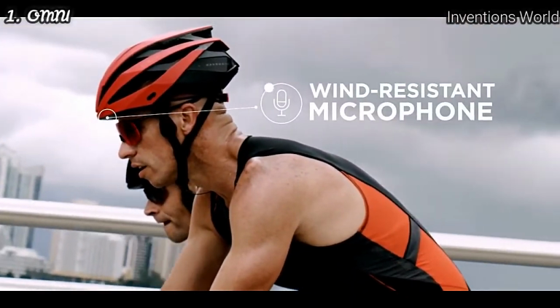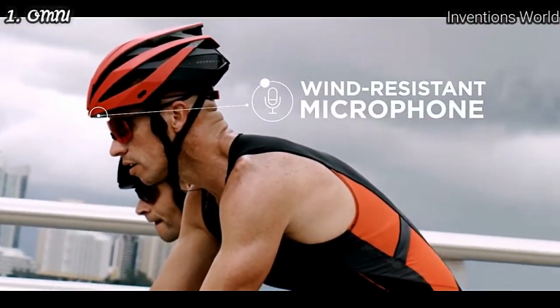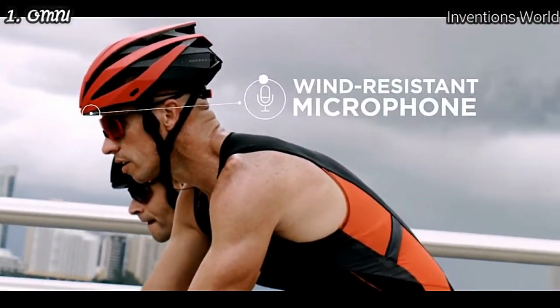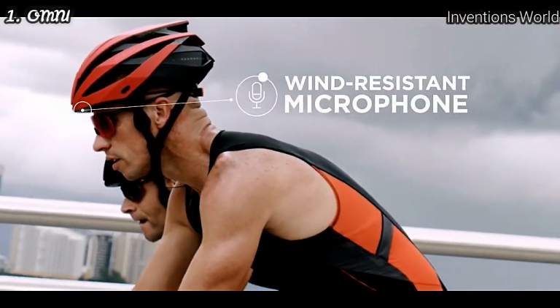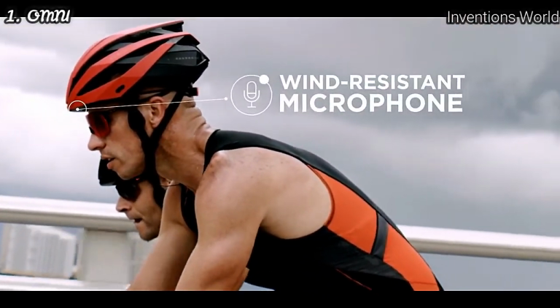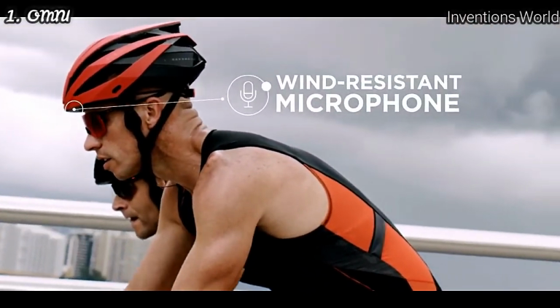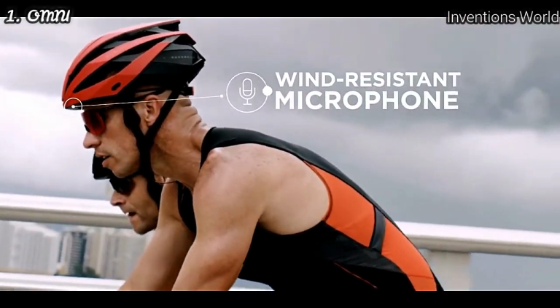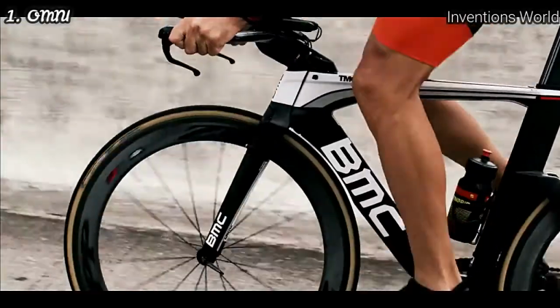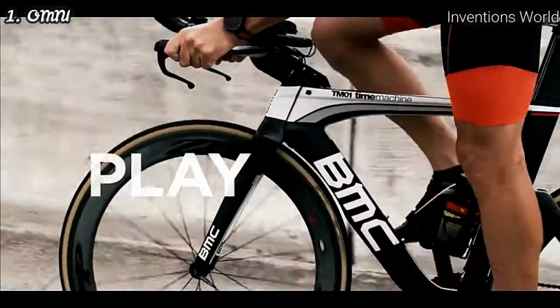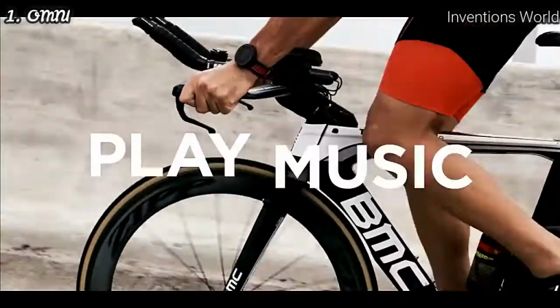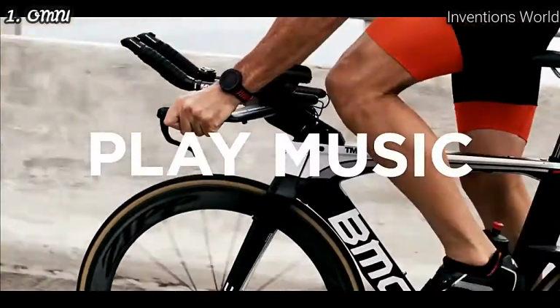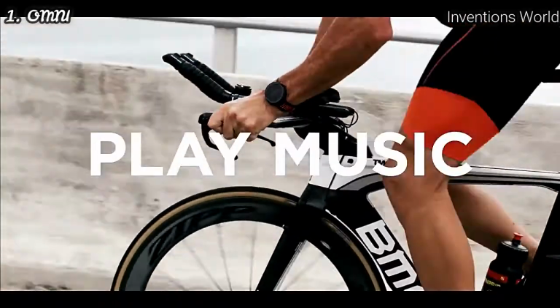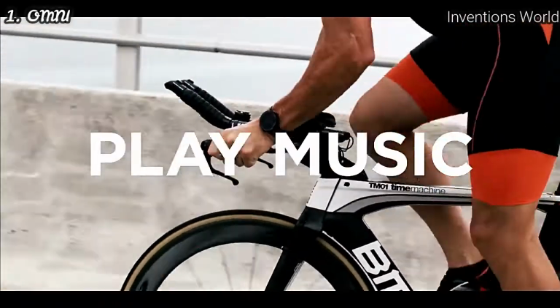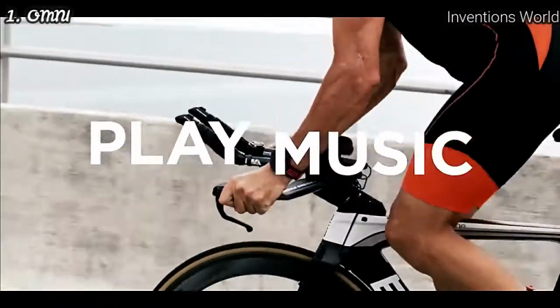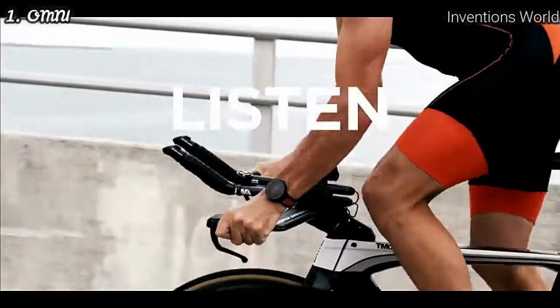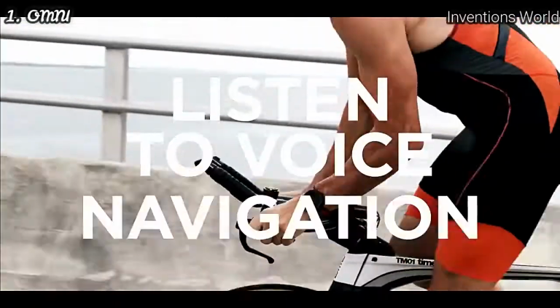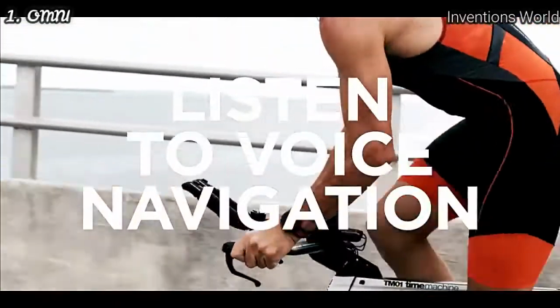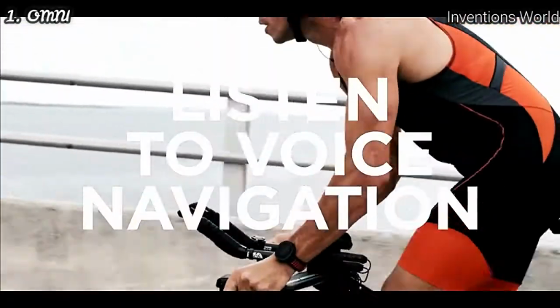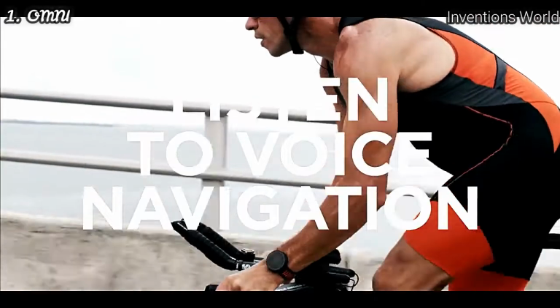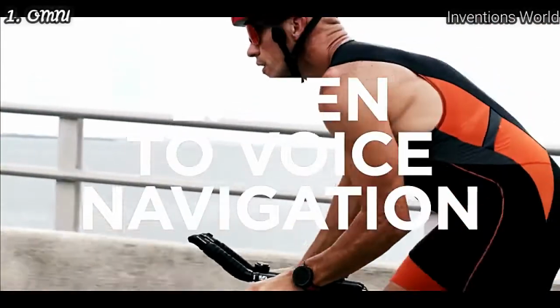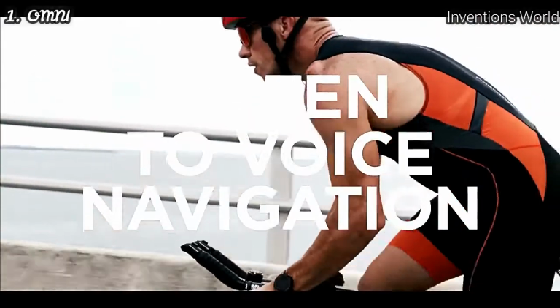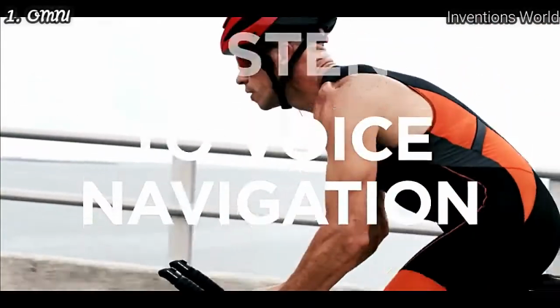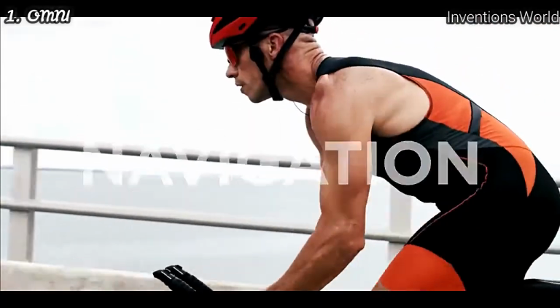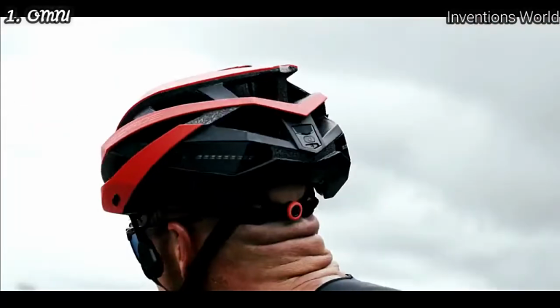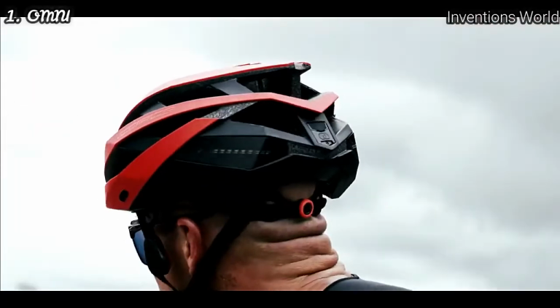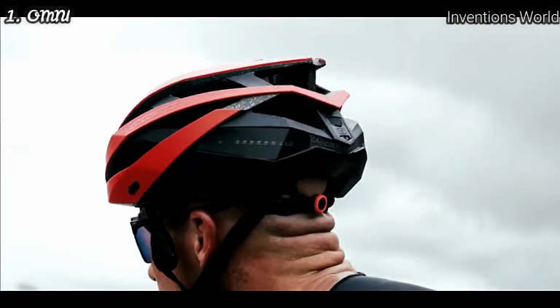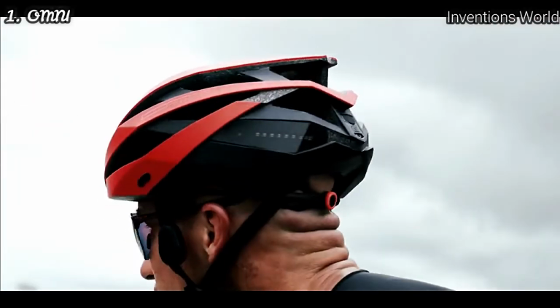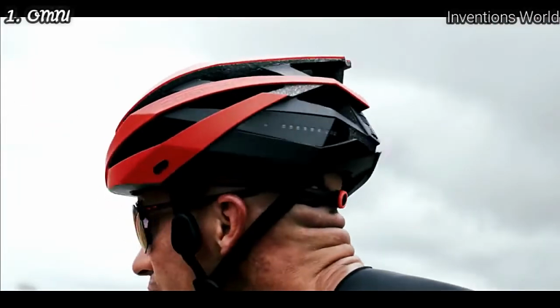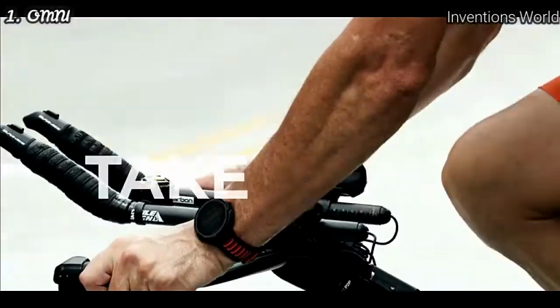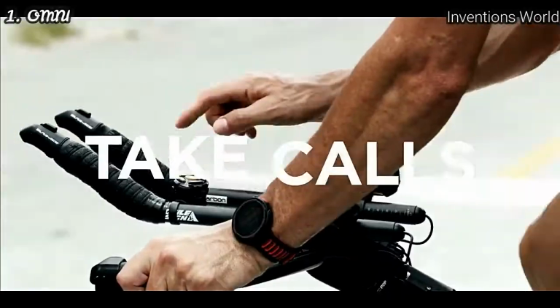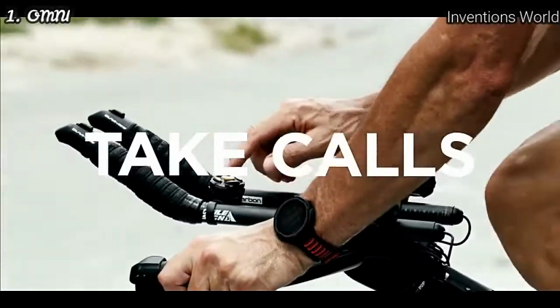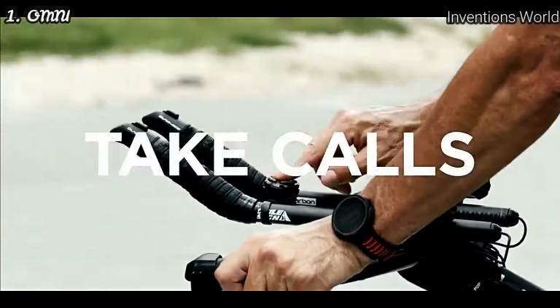Combined with a wind-resistant microphone and your smartphone, you can play music, listen to voice navigation and ride data, and even take calls.